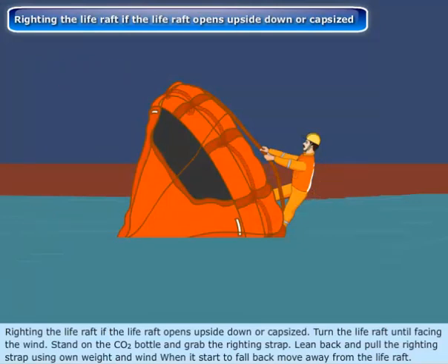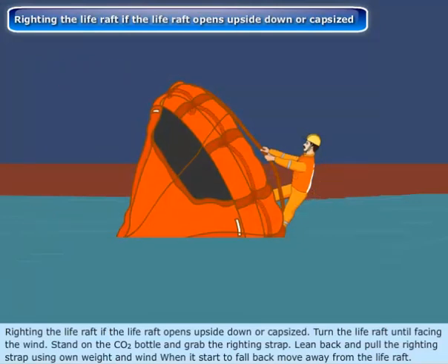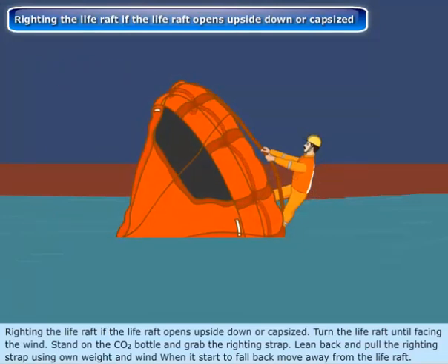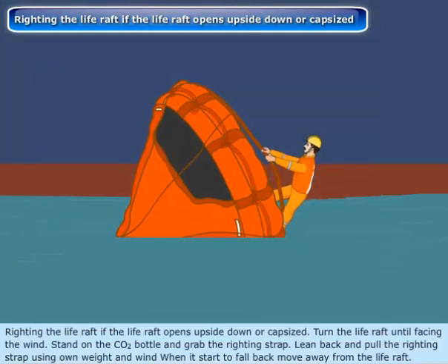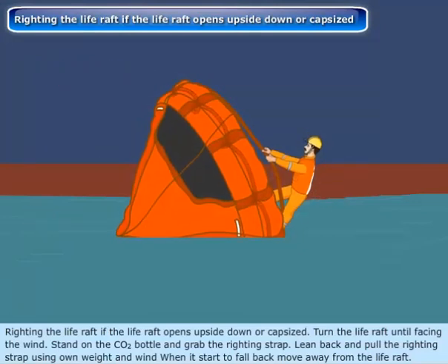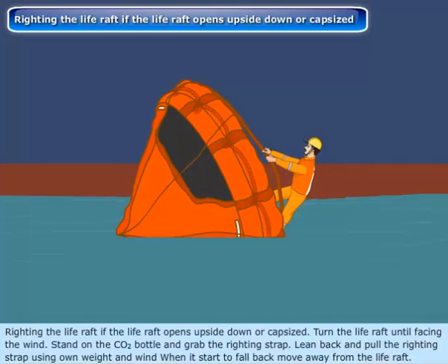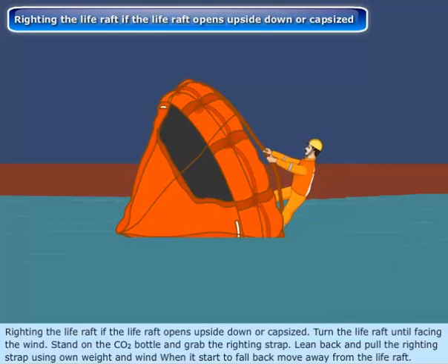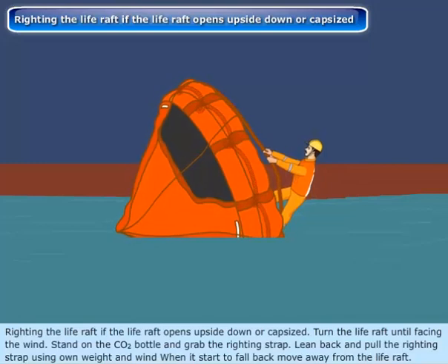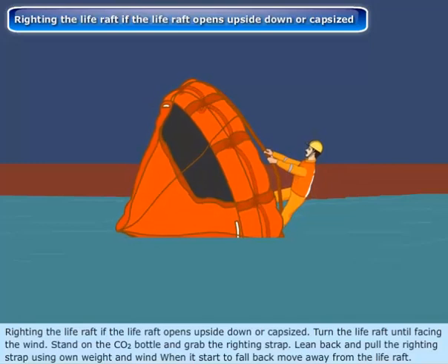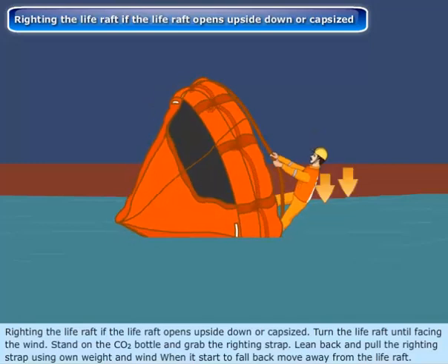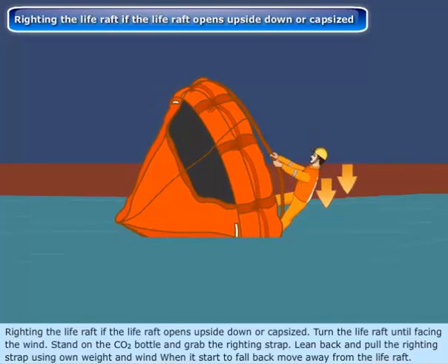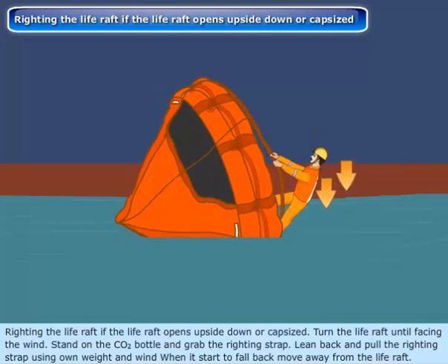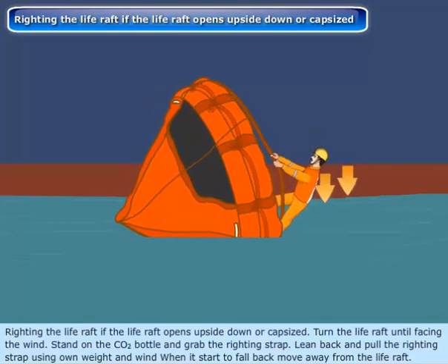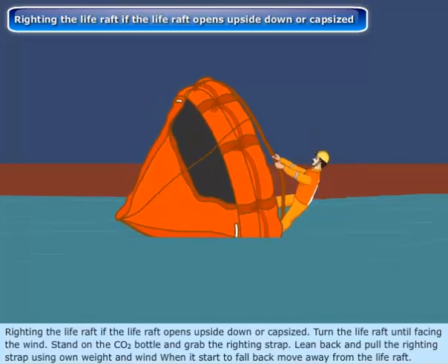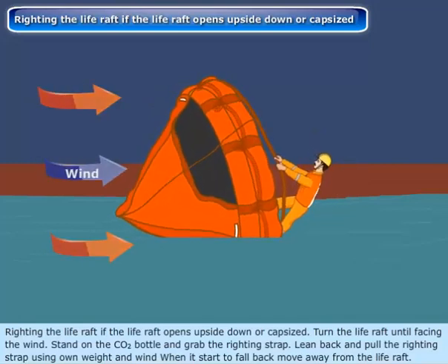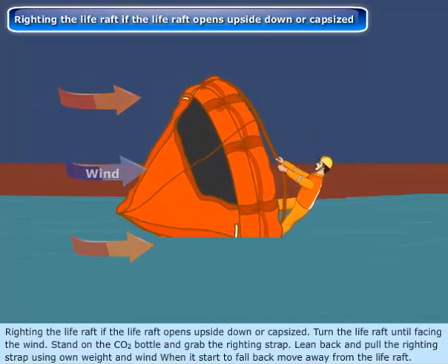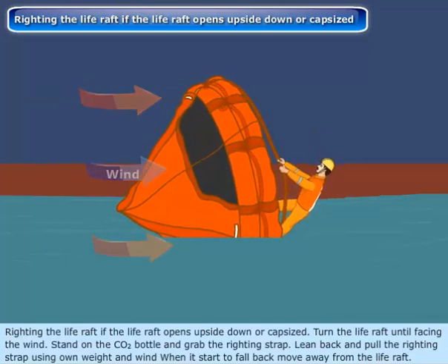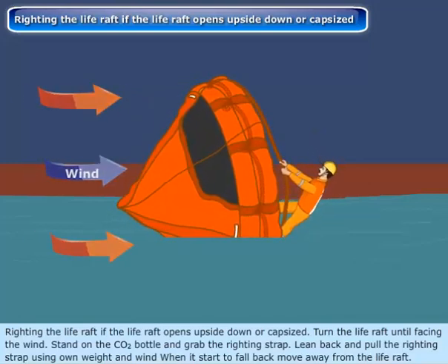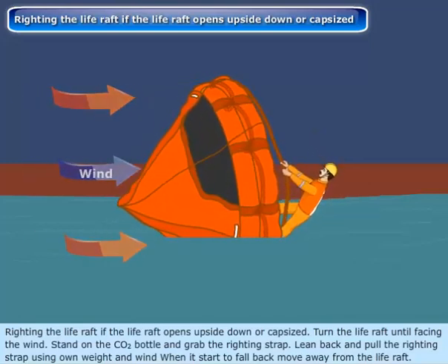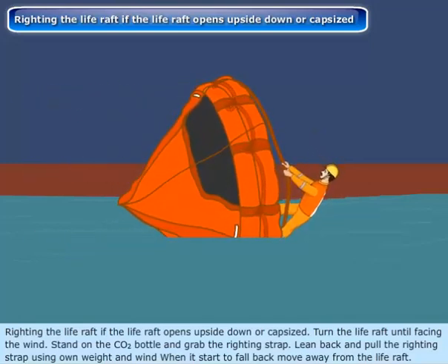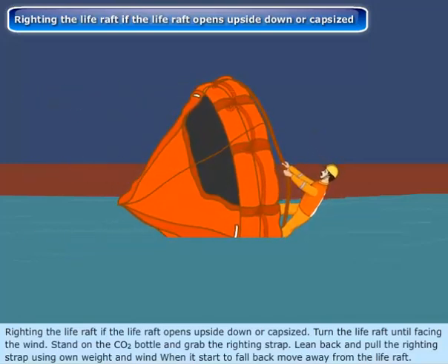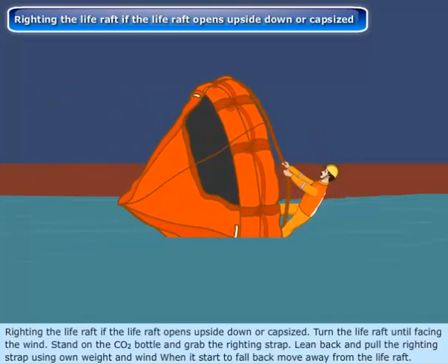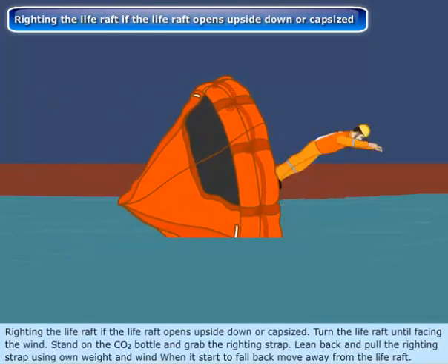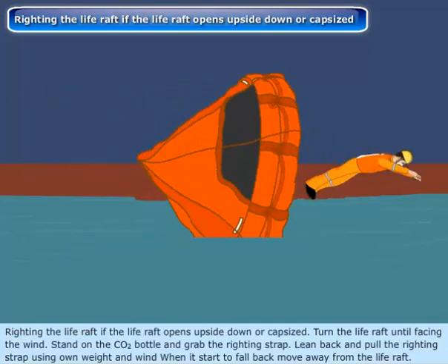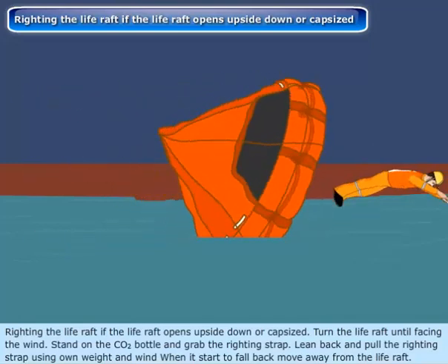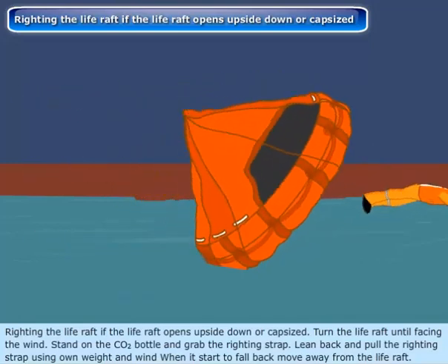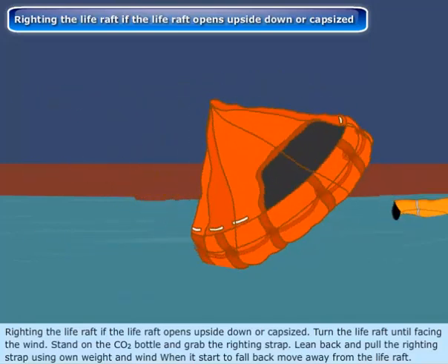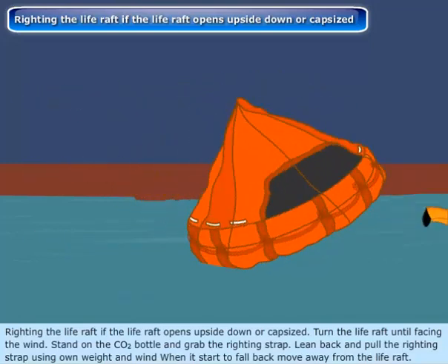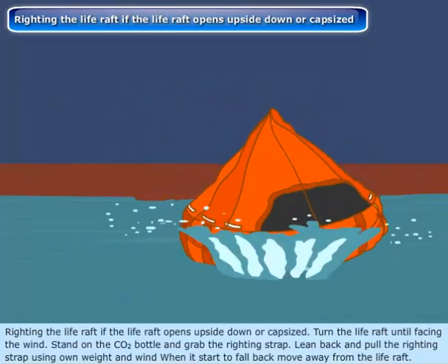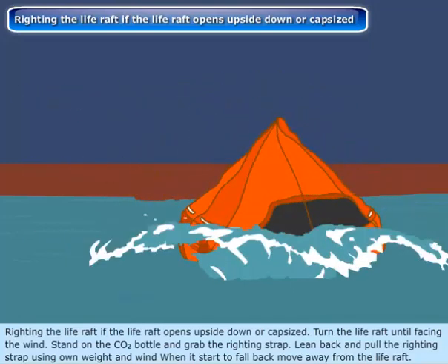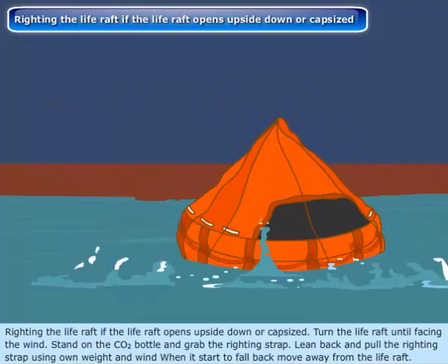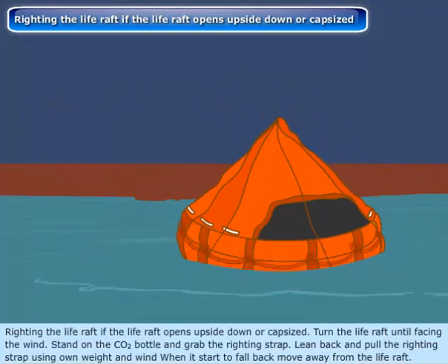Lean back and pull the riding strap using your own weight and the wind. When it starts to fall back, move away from the life raft.